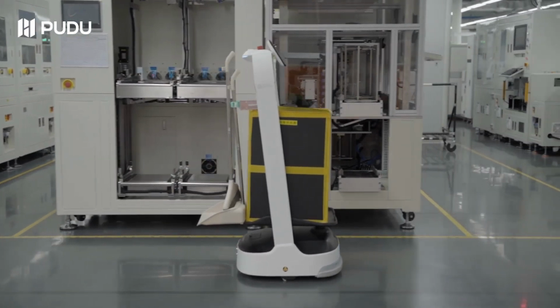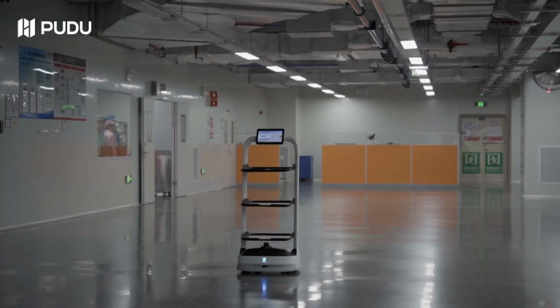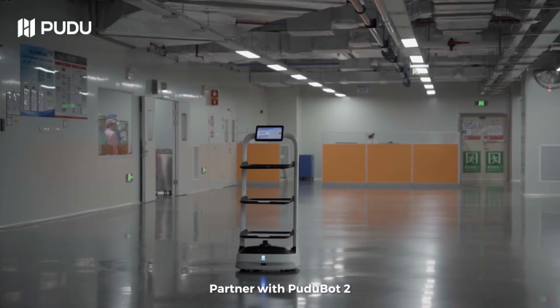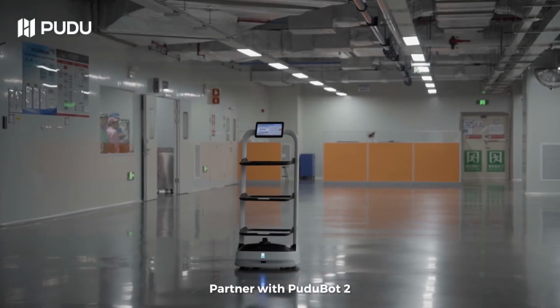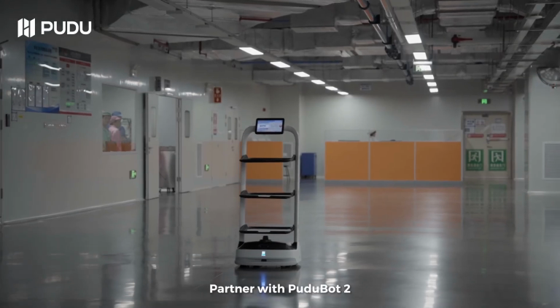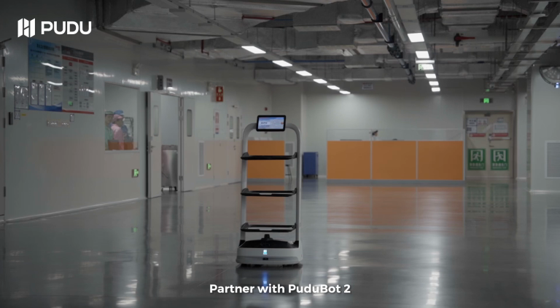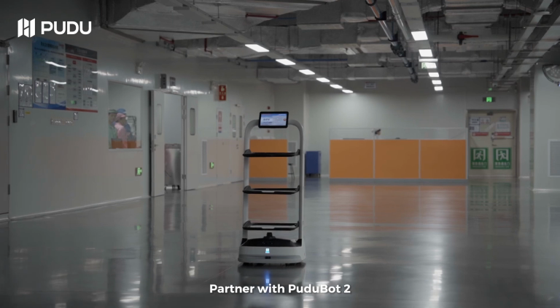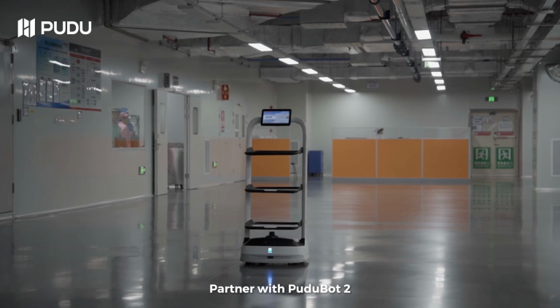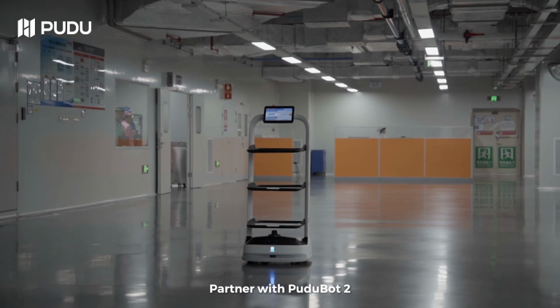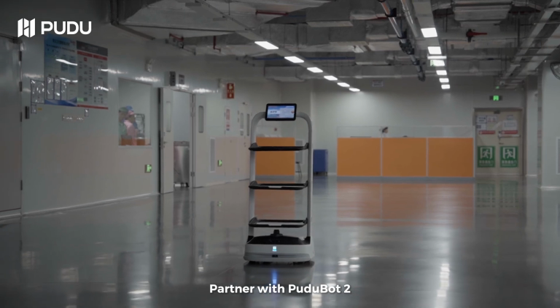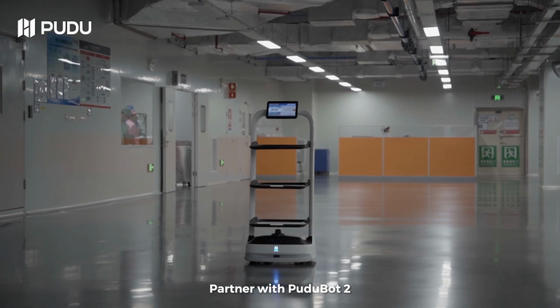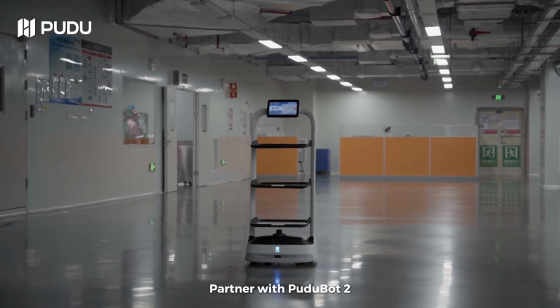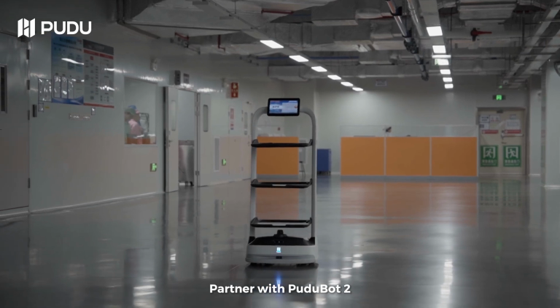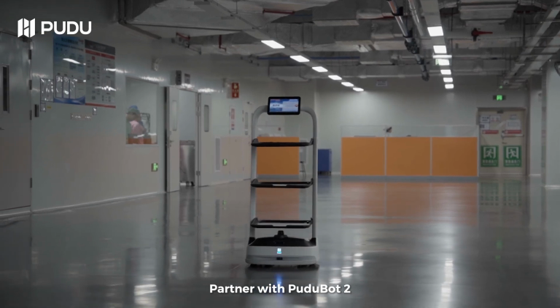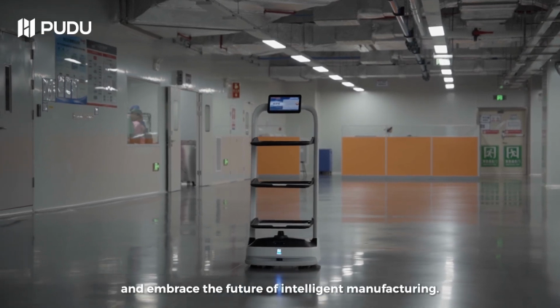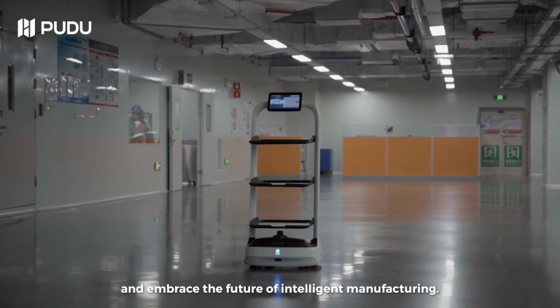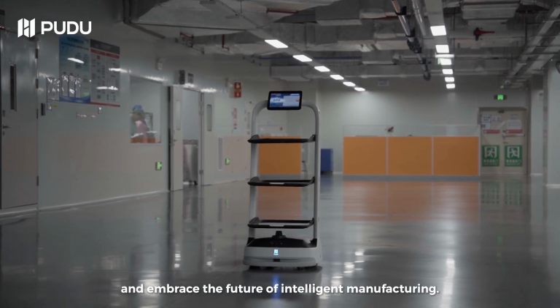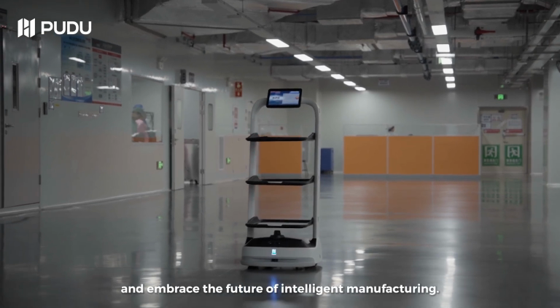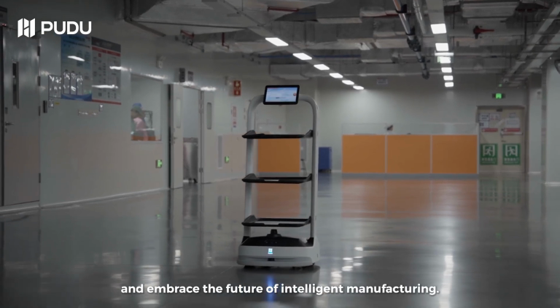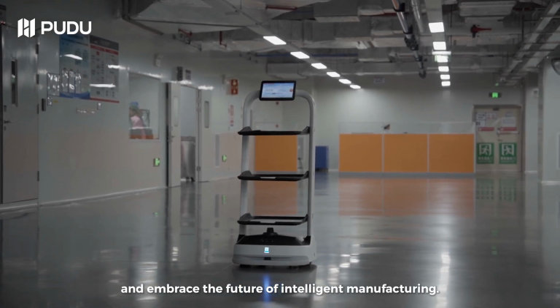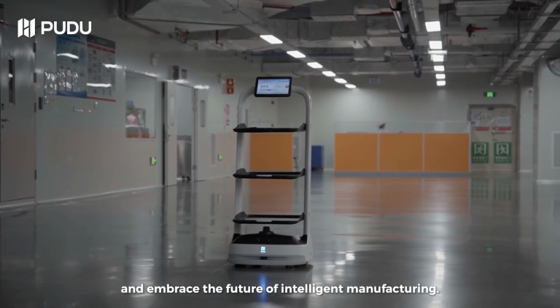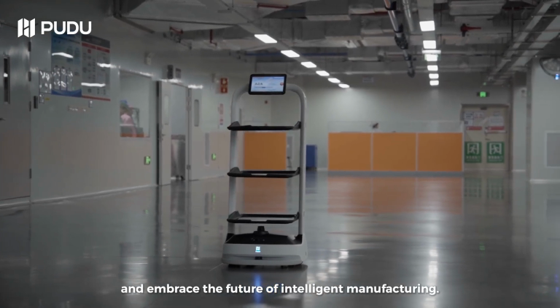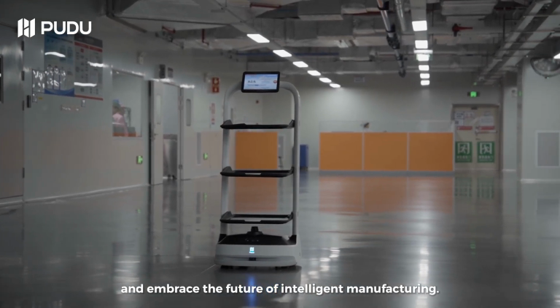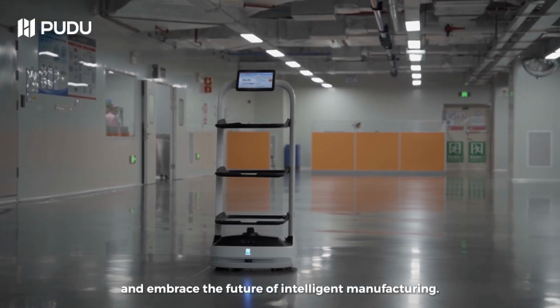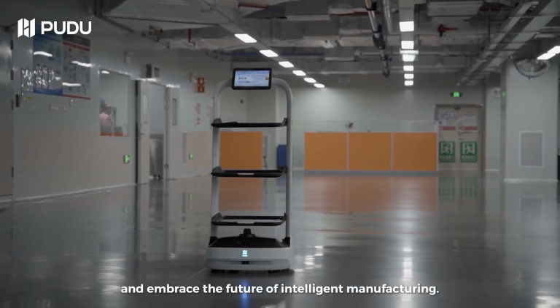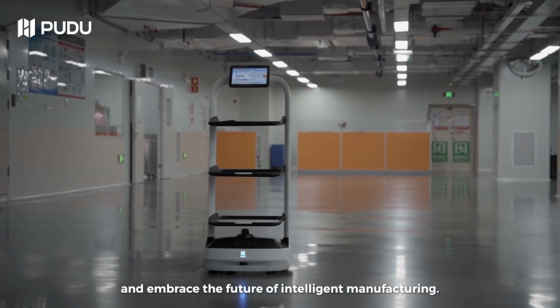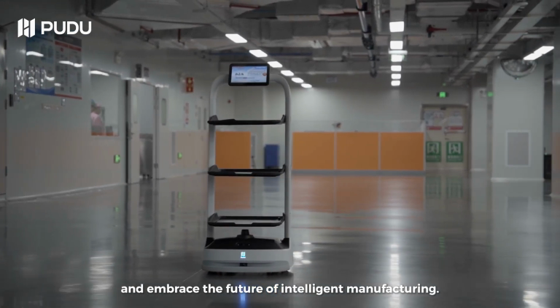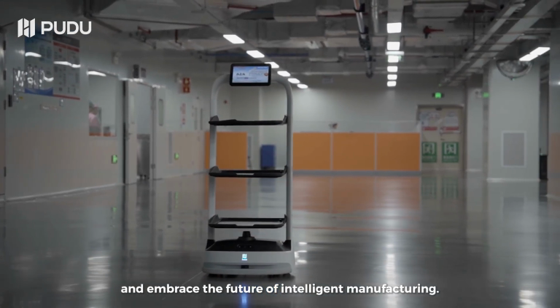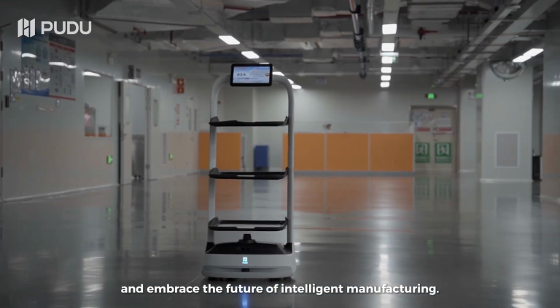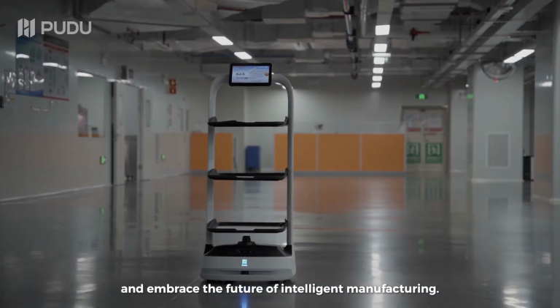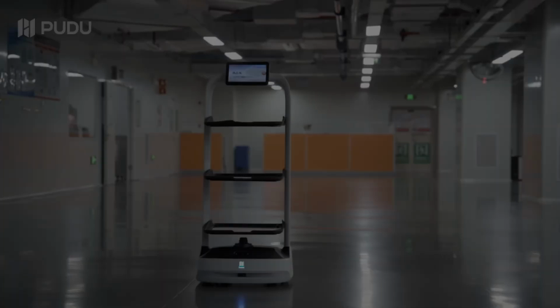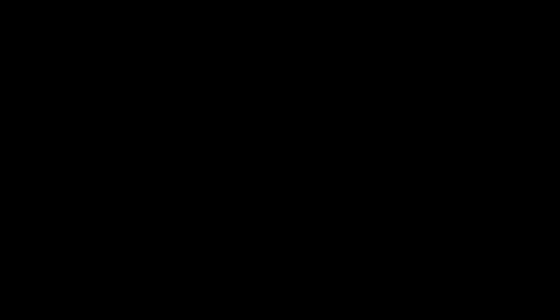Partner with PuduBot 2 and embrace the future of intelligent manufacturing.